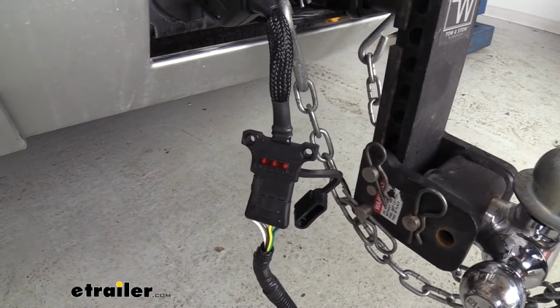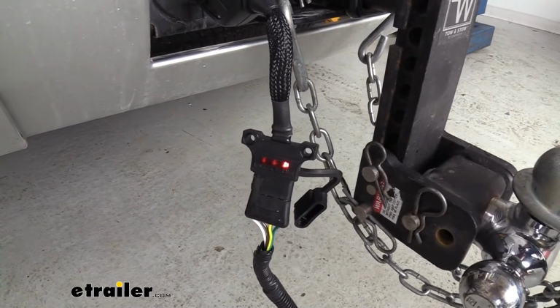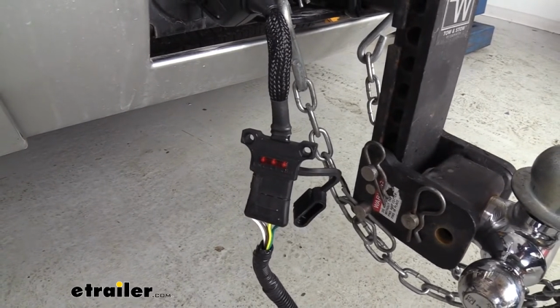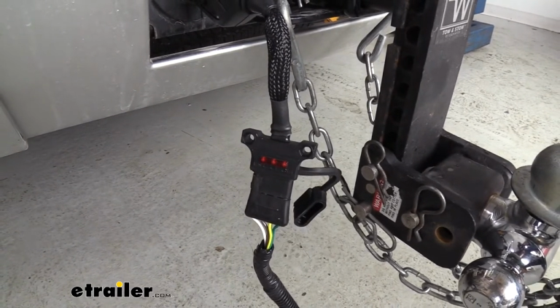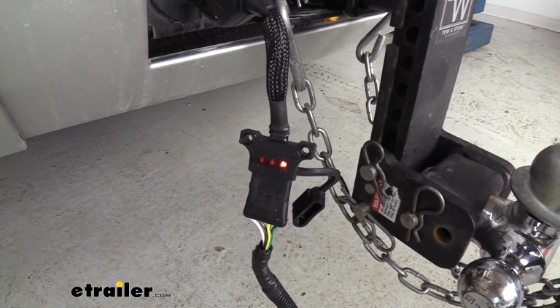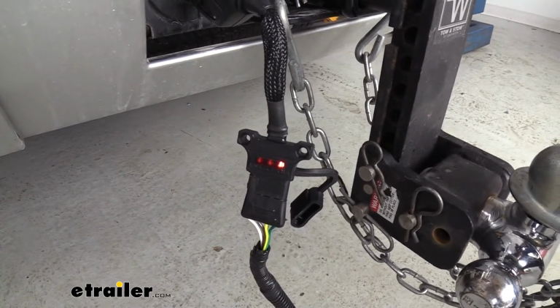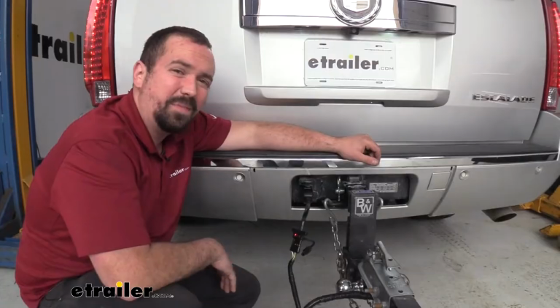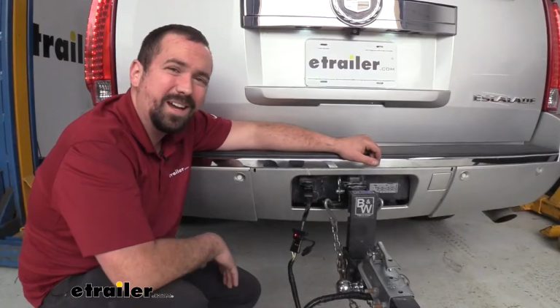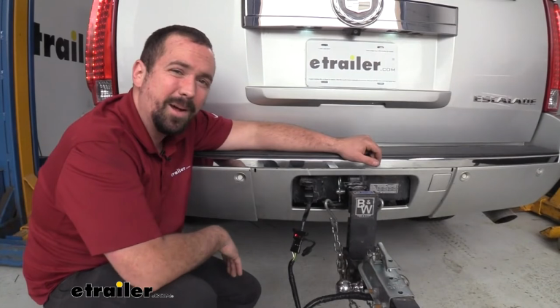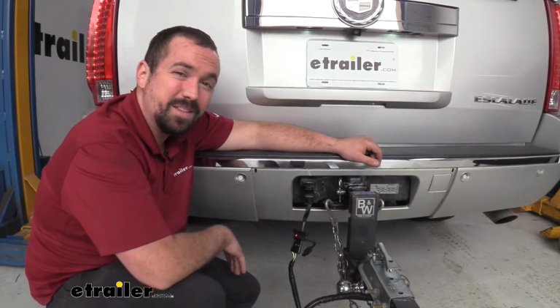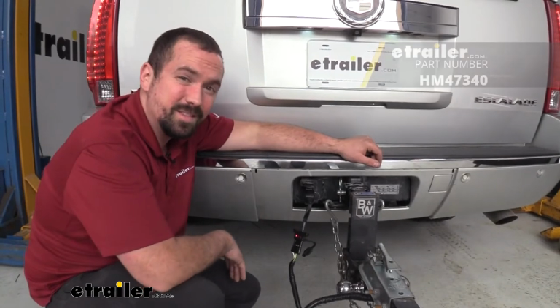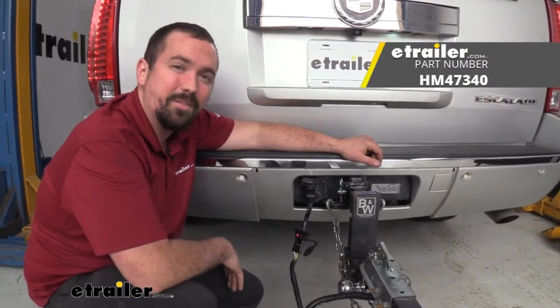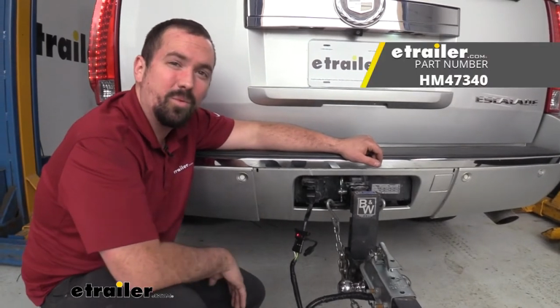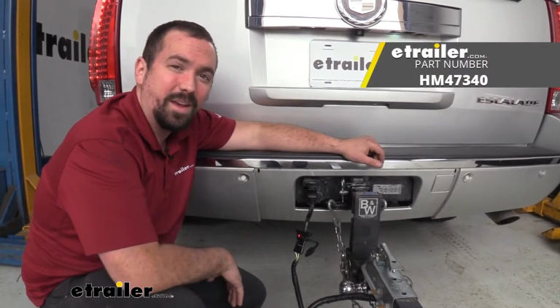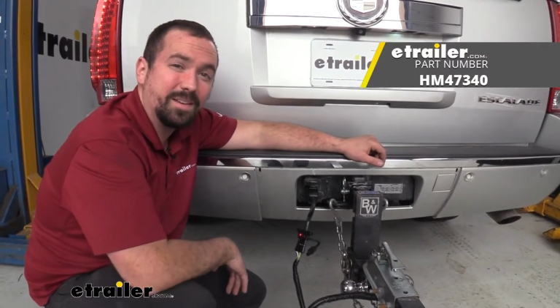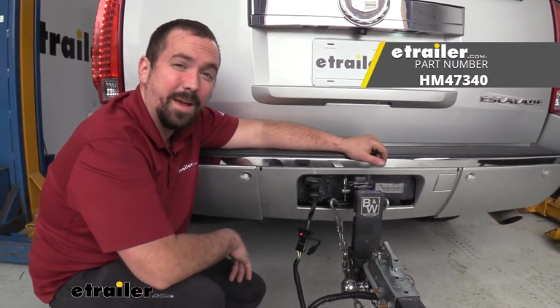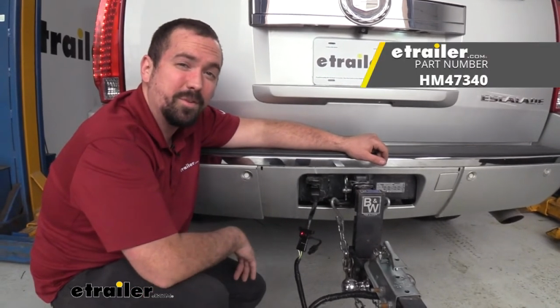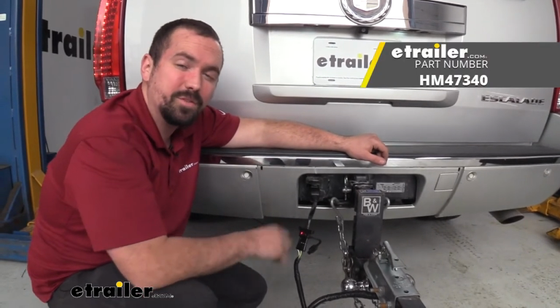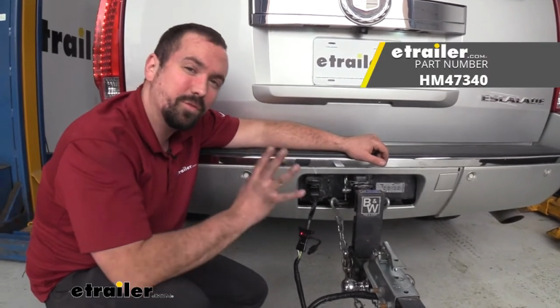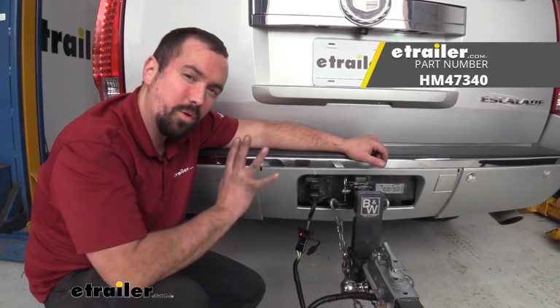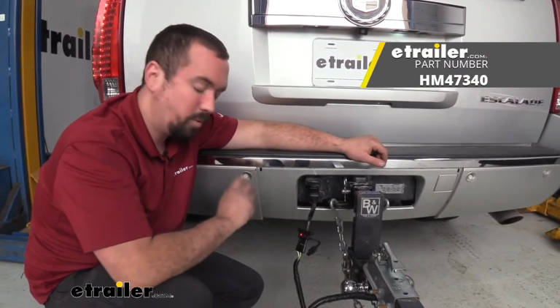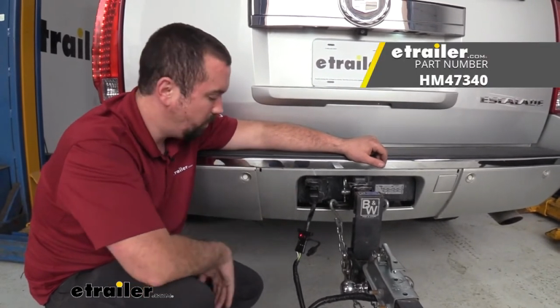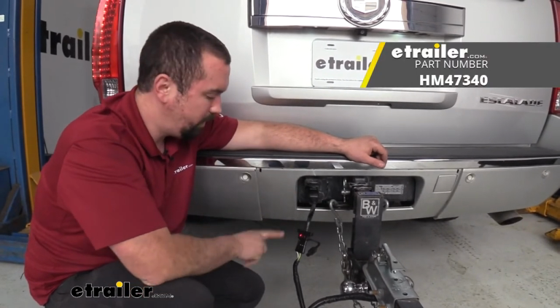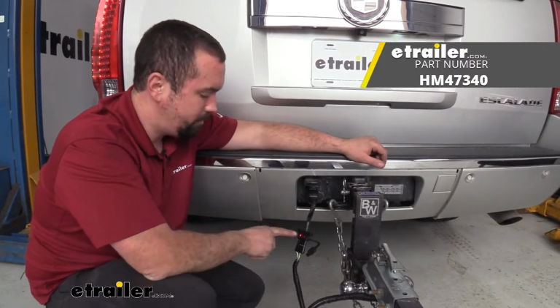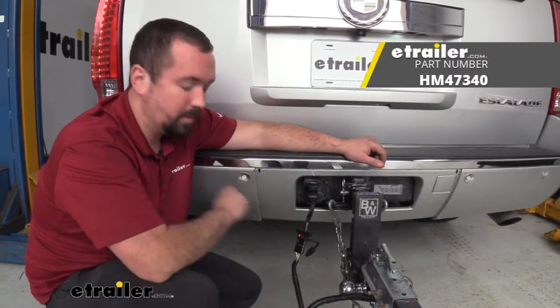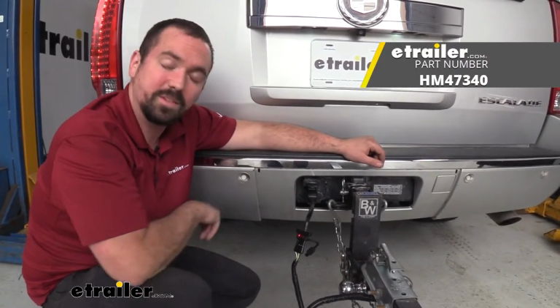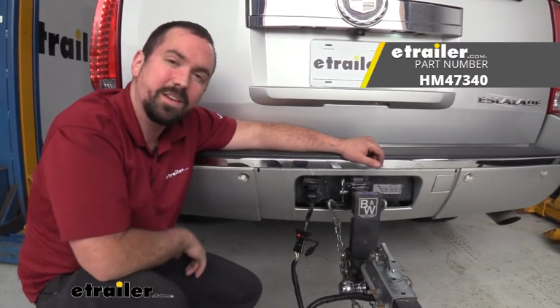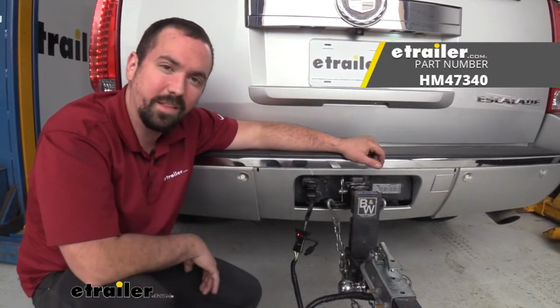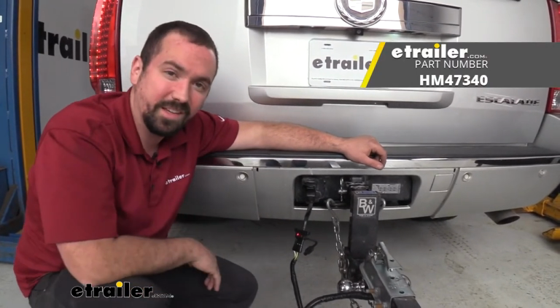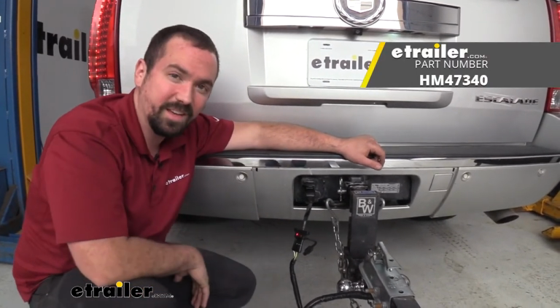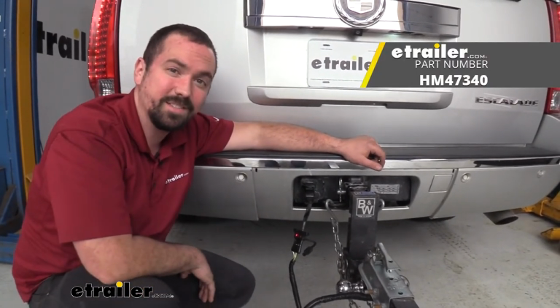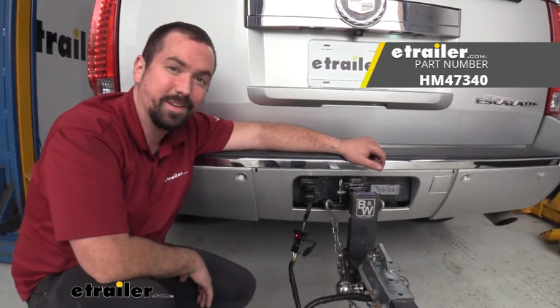And that was a look at the Hopkins 7-way adapter to 4-pole with built-in LED test light.